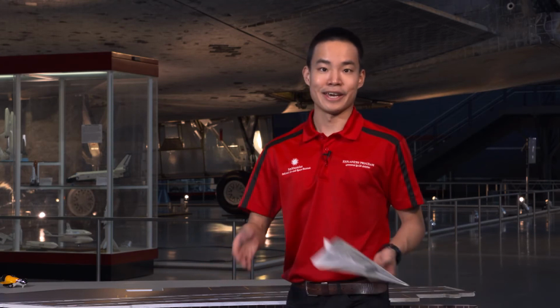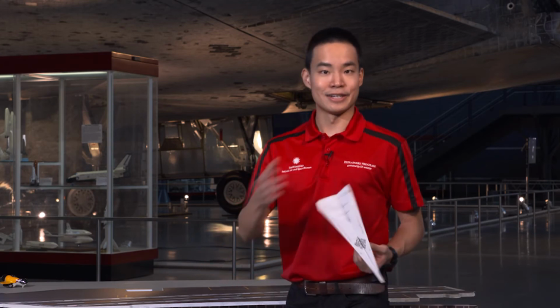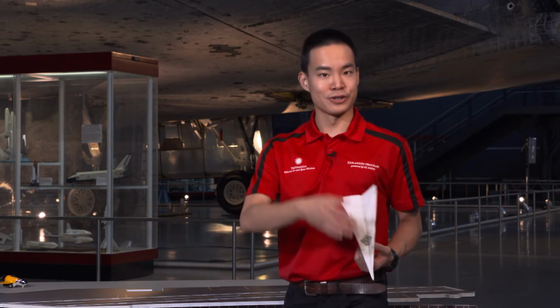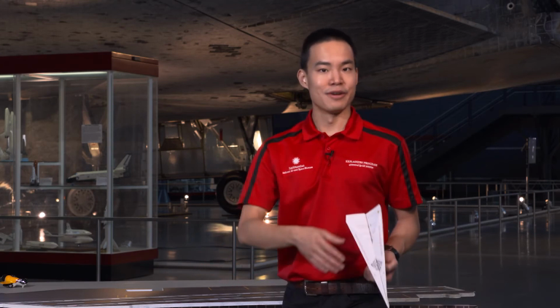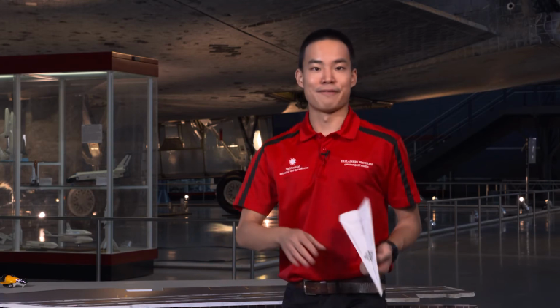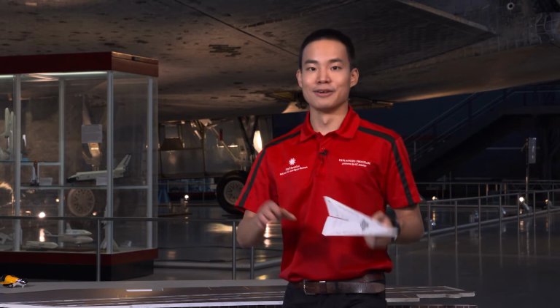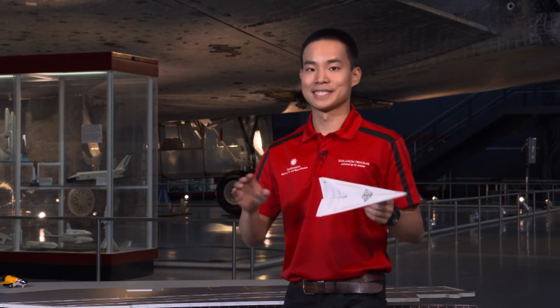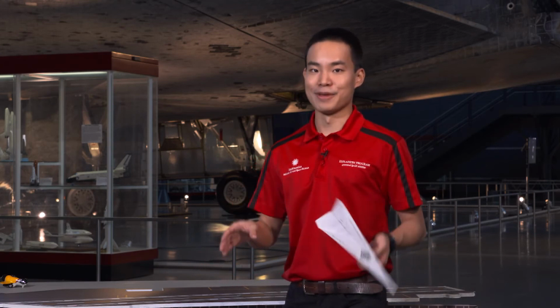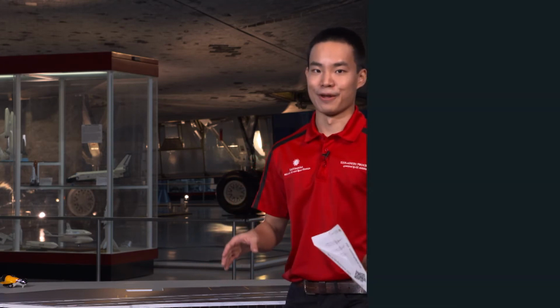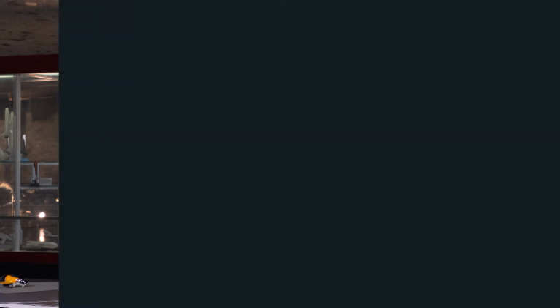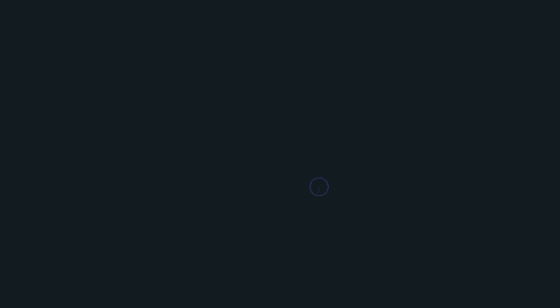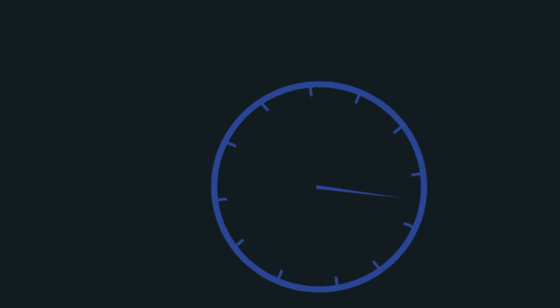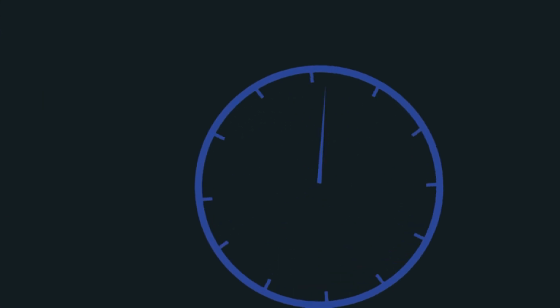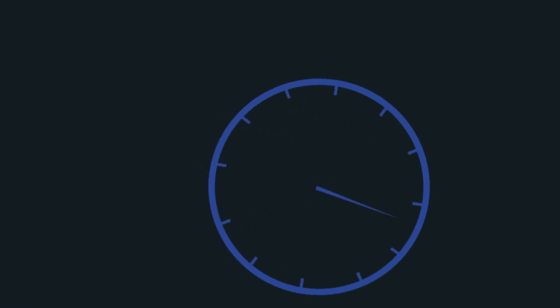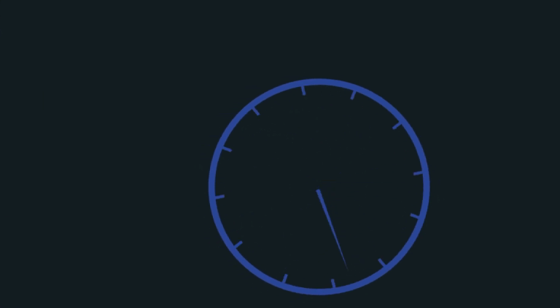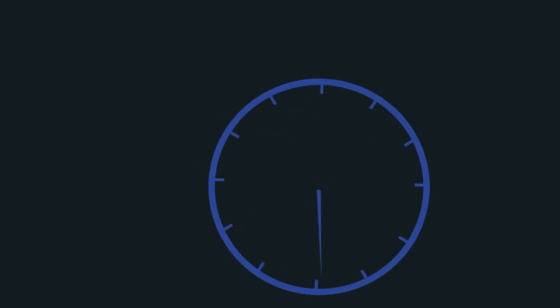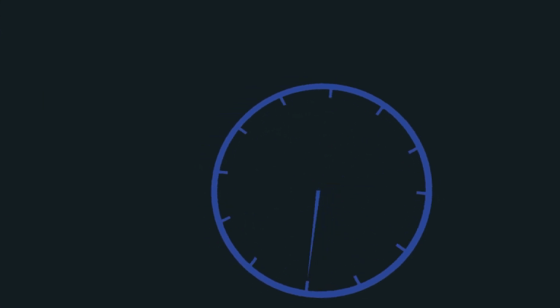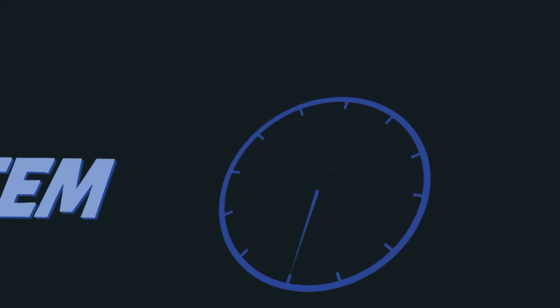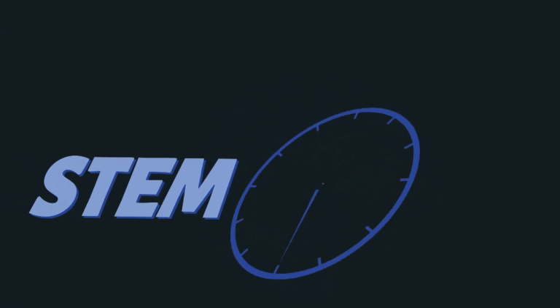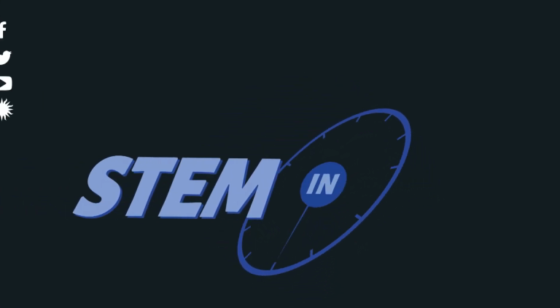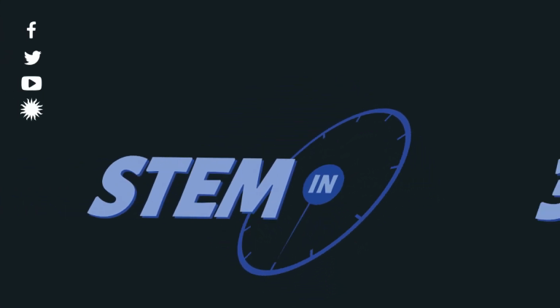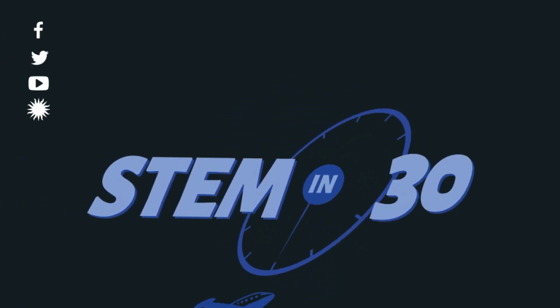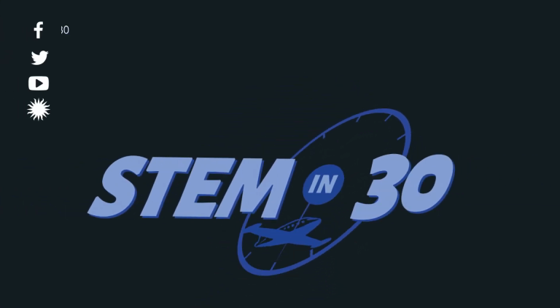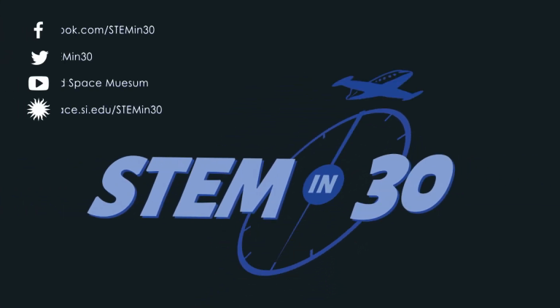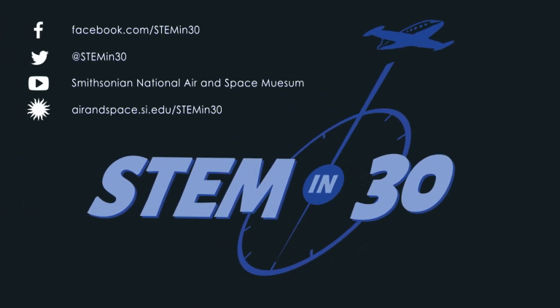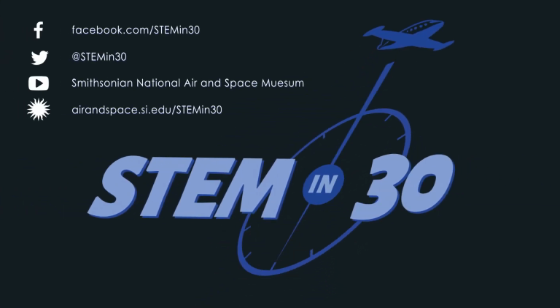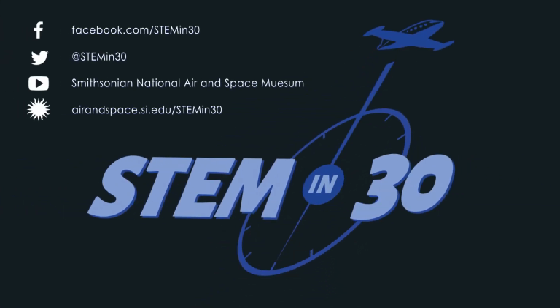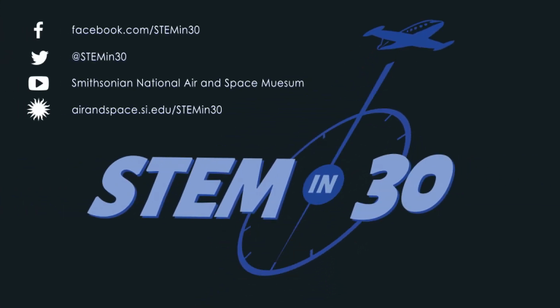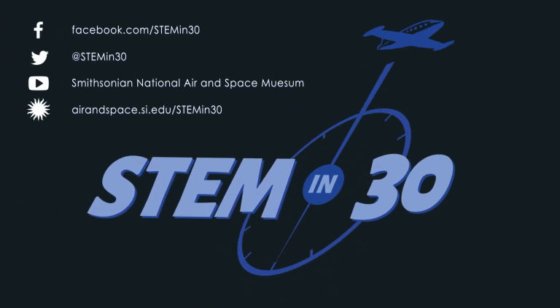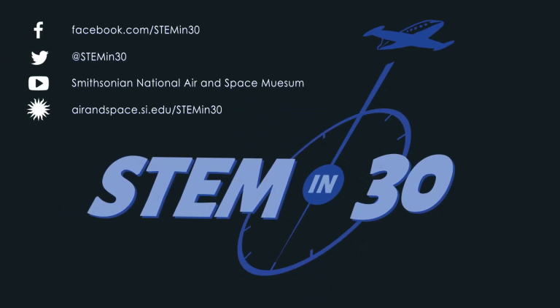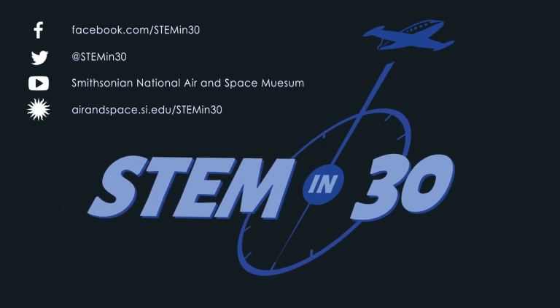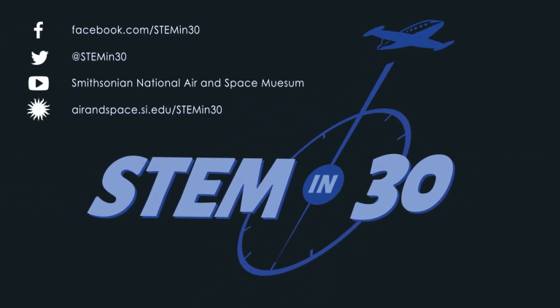In addition, follow STEM in 30 on Facebook and Twitter, and subscribe to the National Air and Space Museum's YouTube channel.